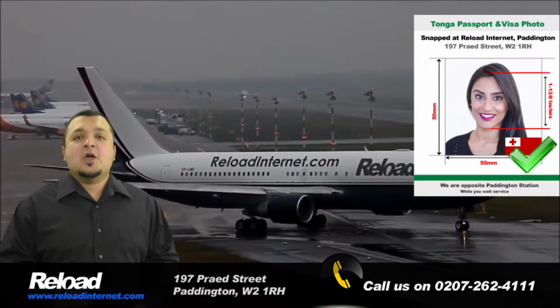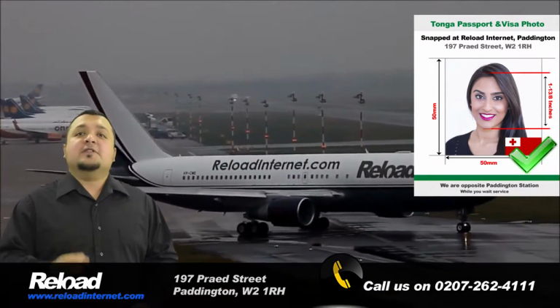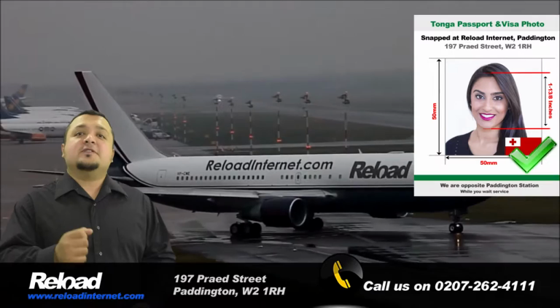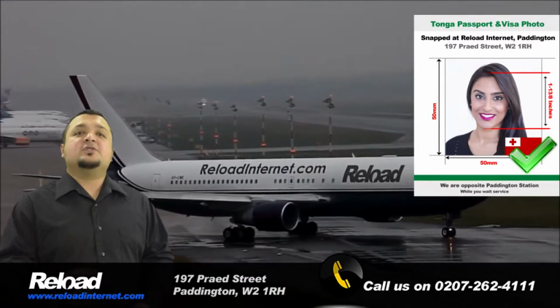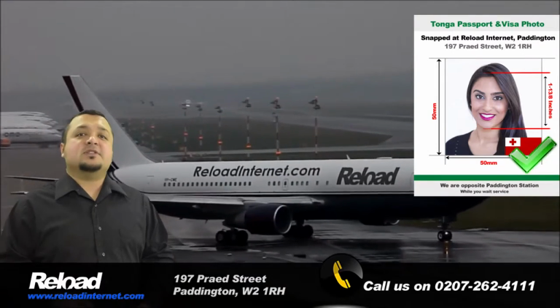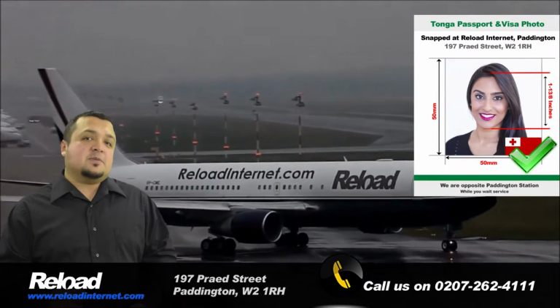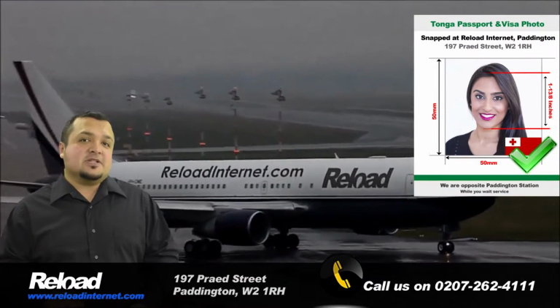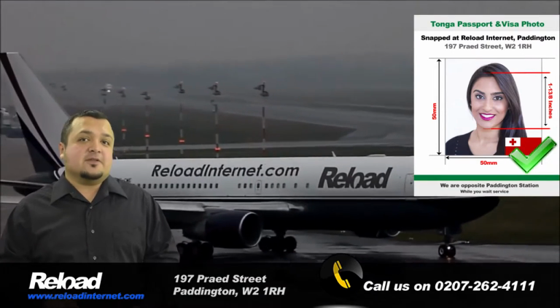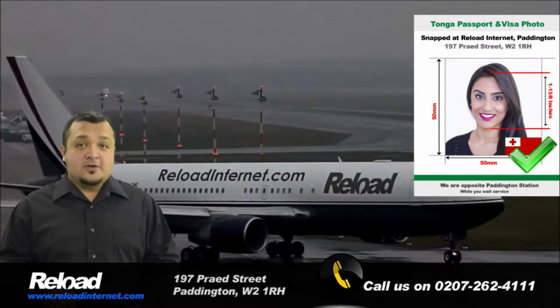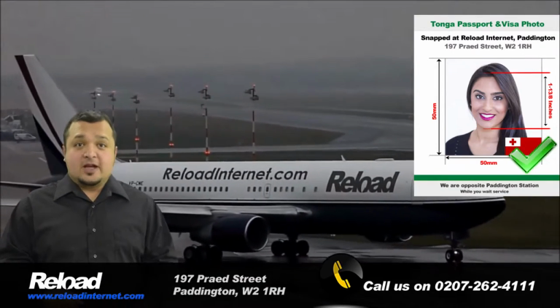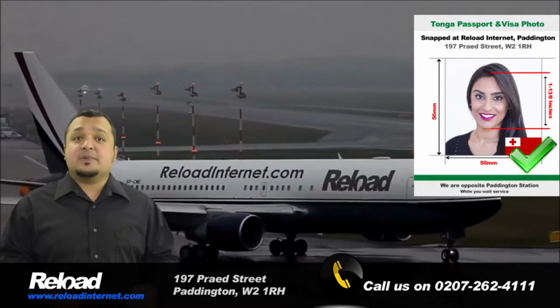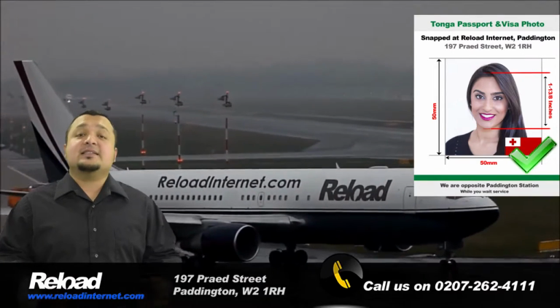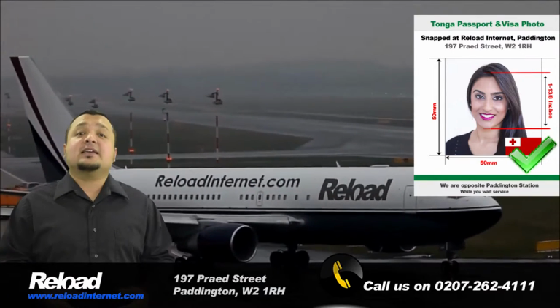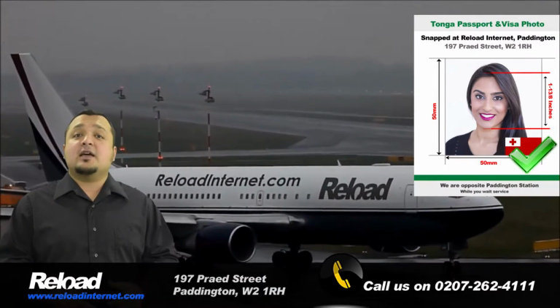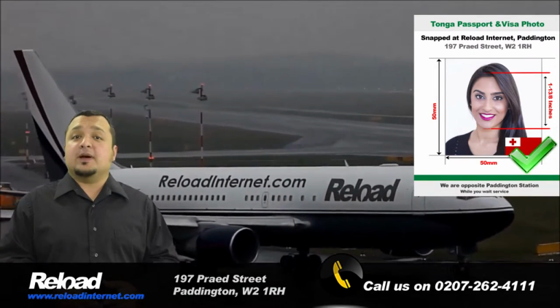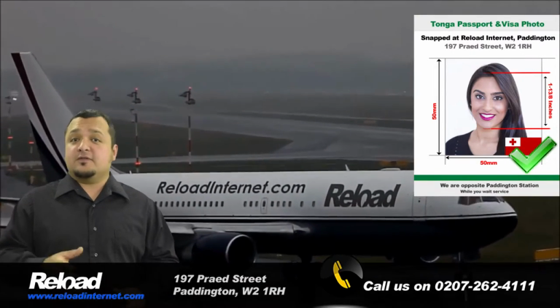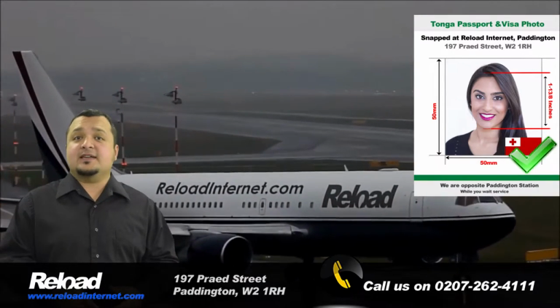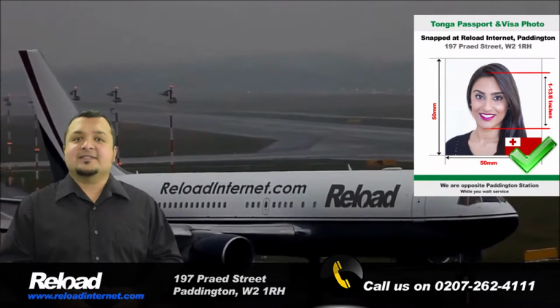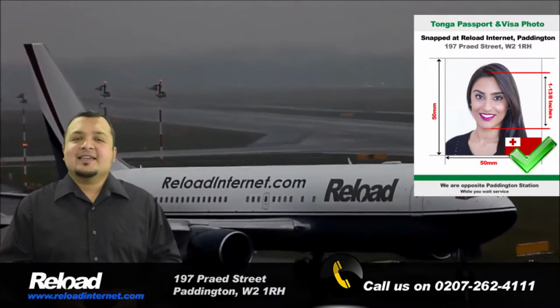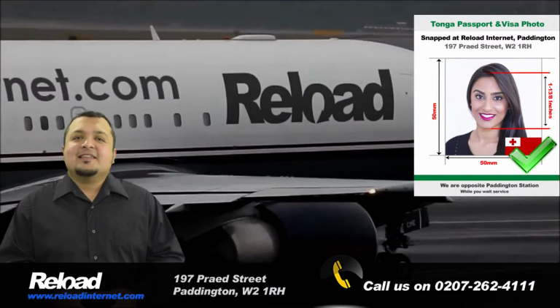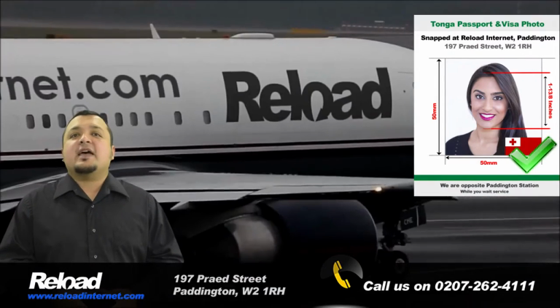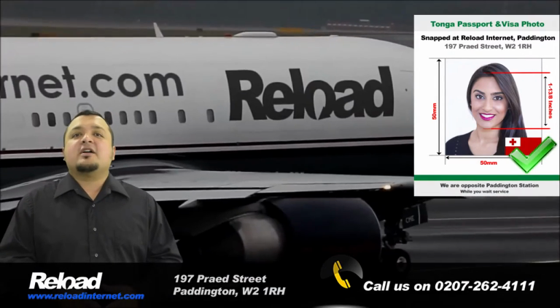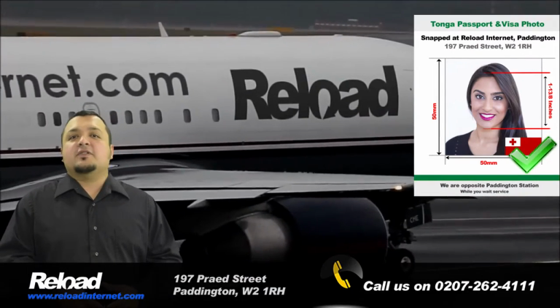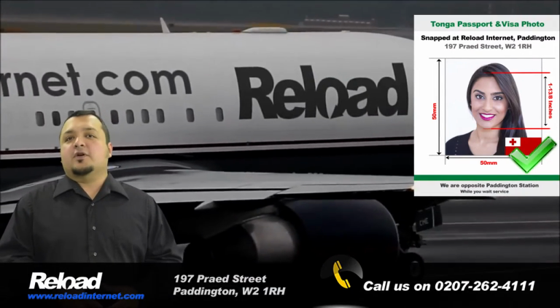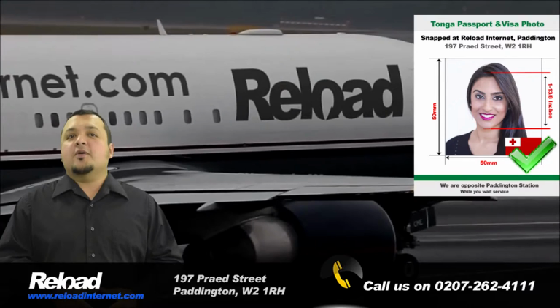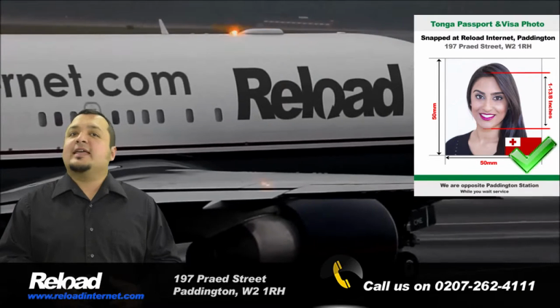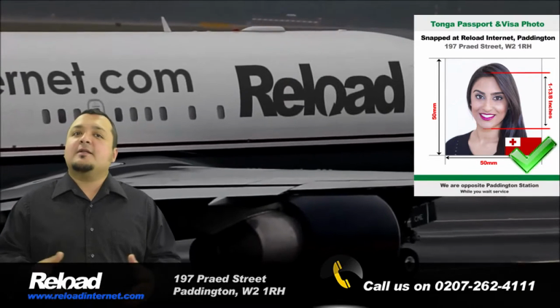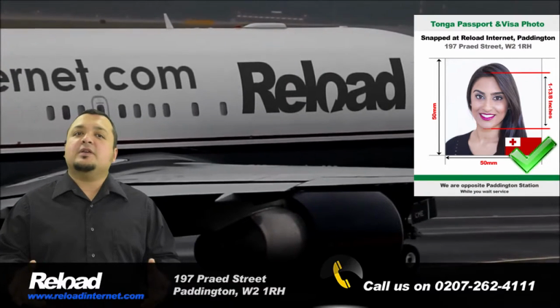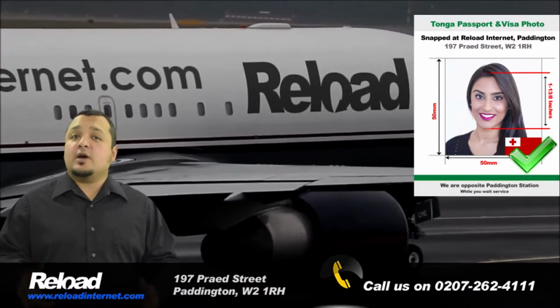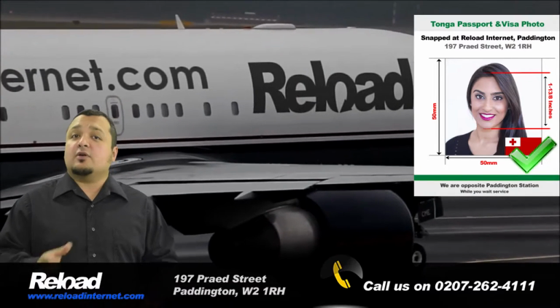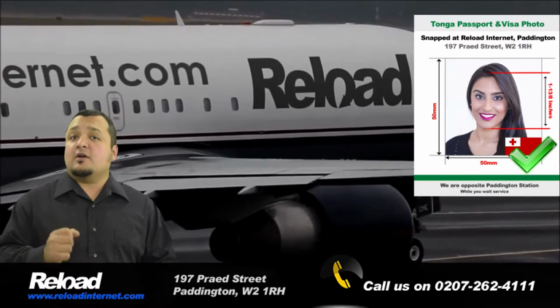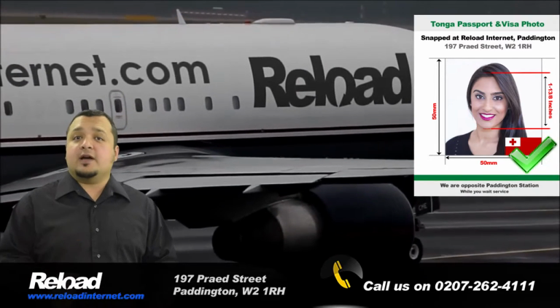Your Tonga passport and visa photos must be sized 50mm by 50mm, with 50 to 70% of the photograph being taken up by your face. The background of the photo can be white or off-white.